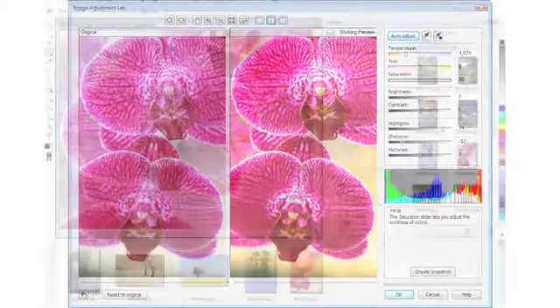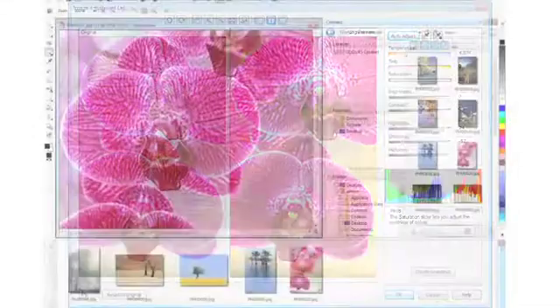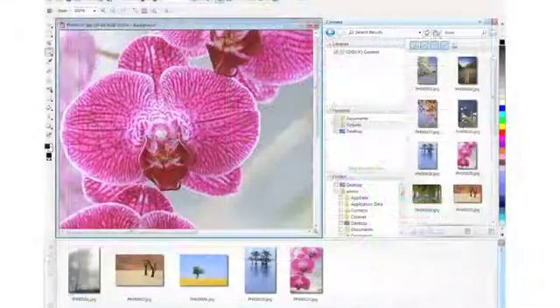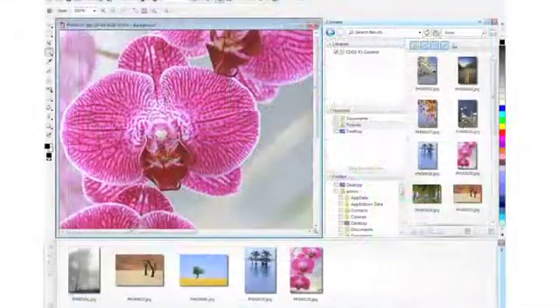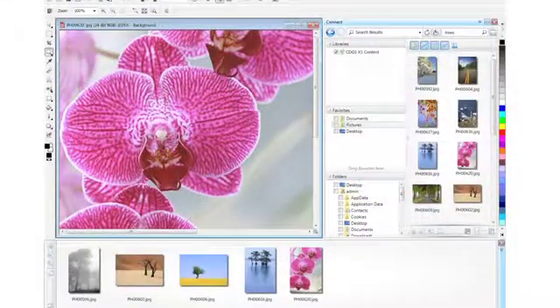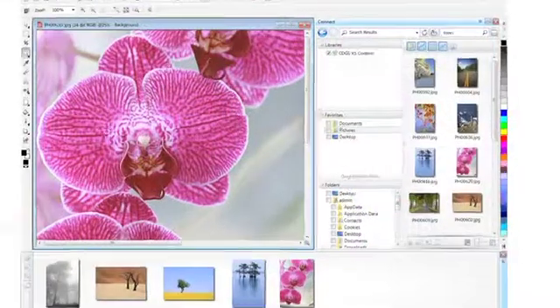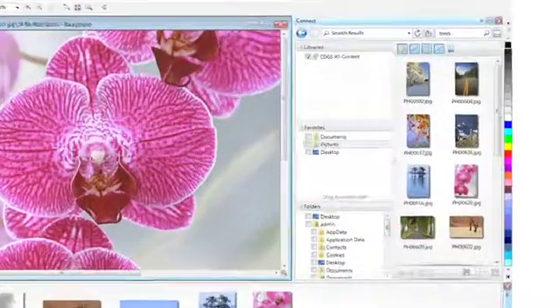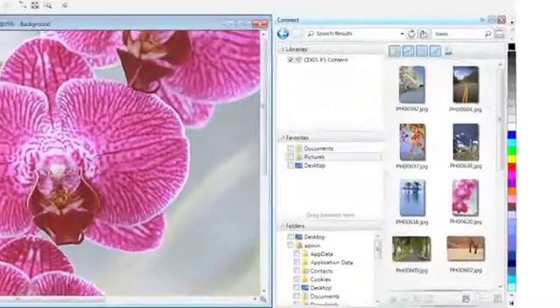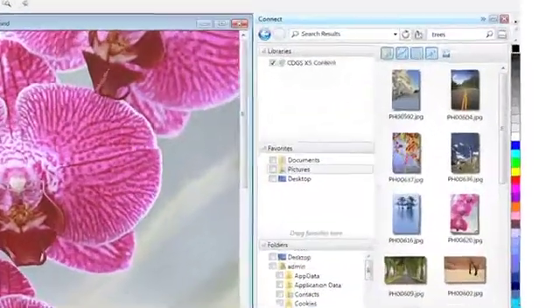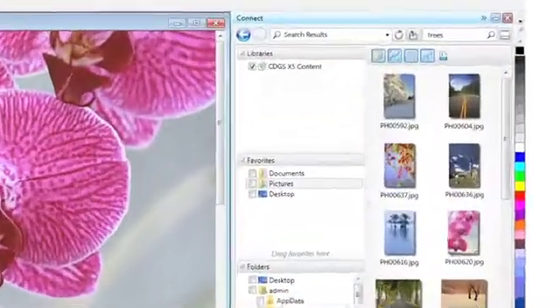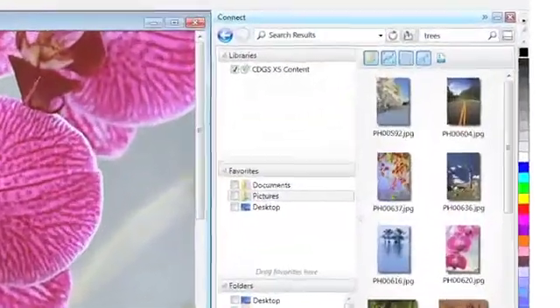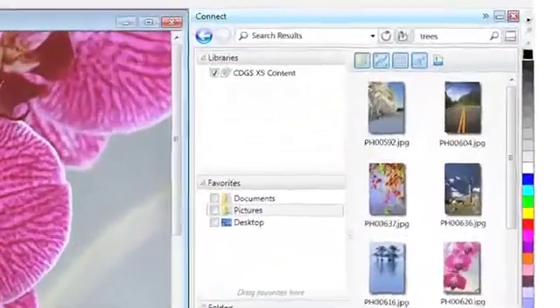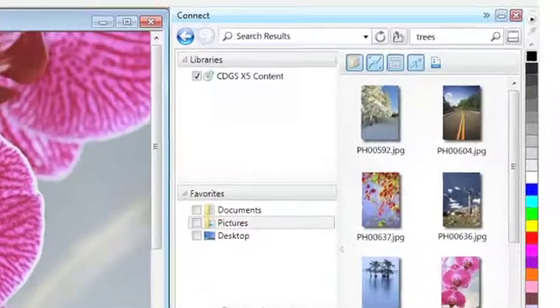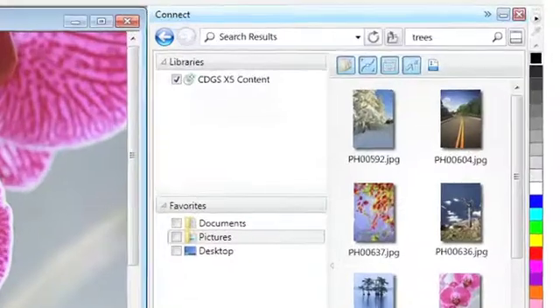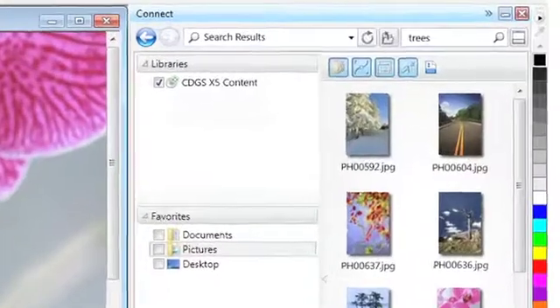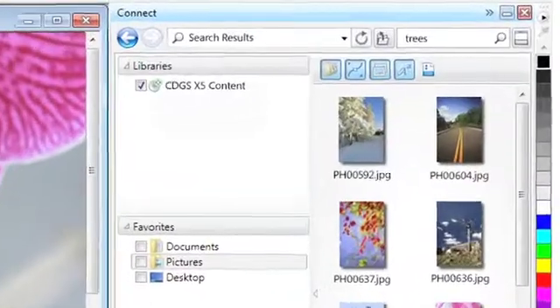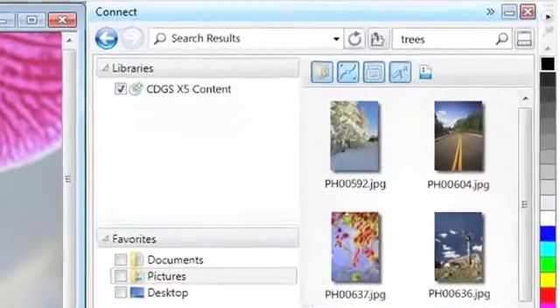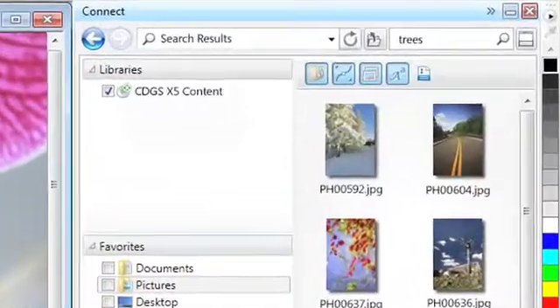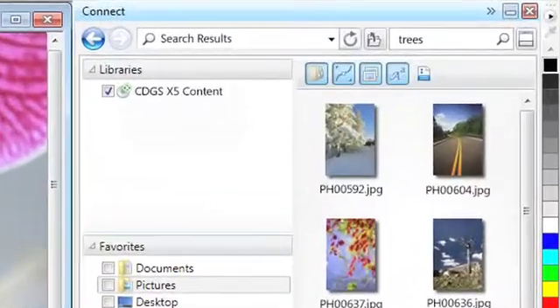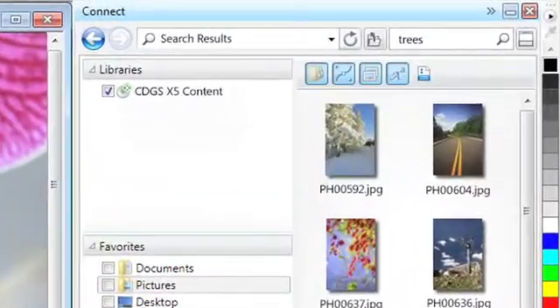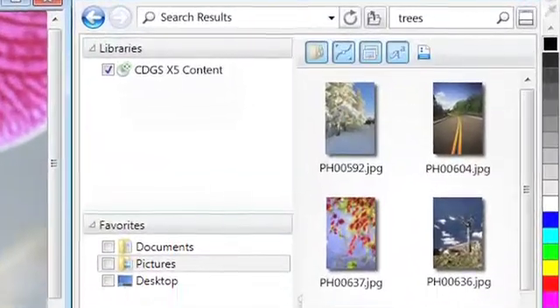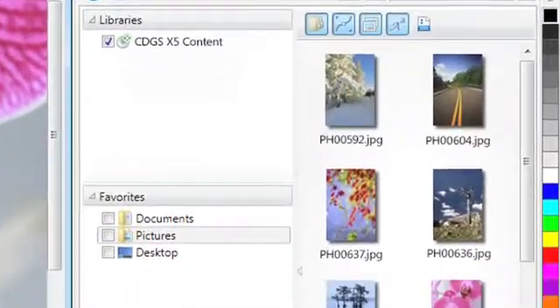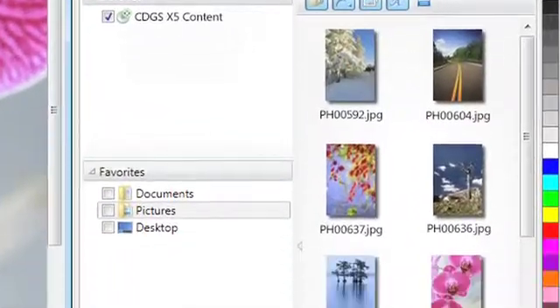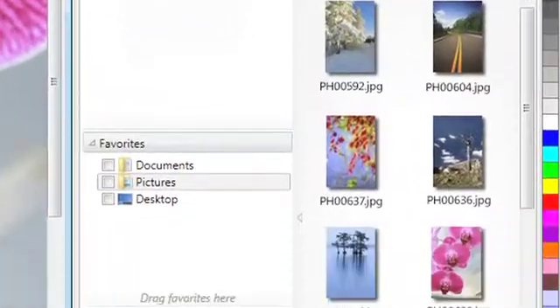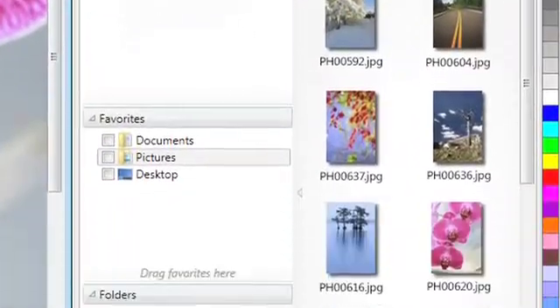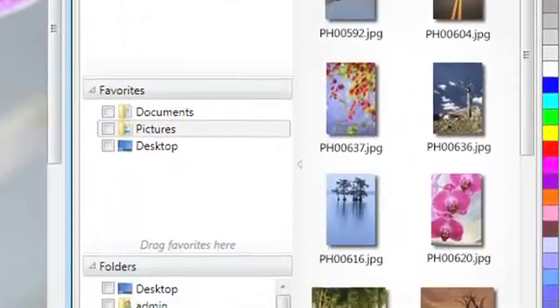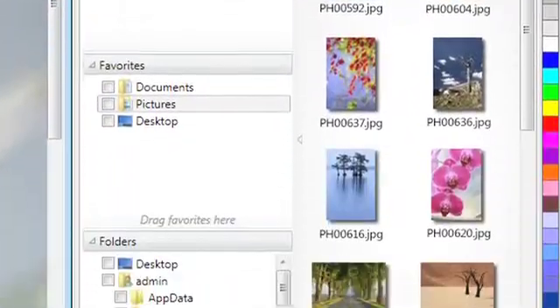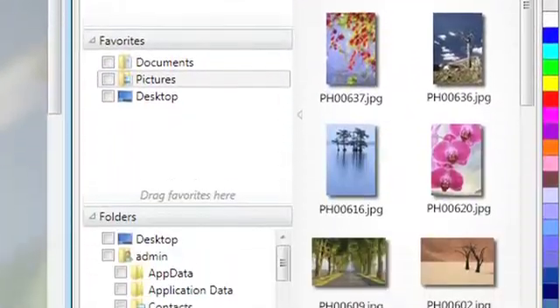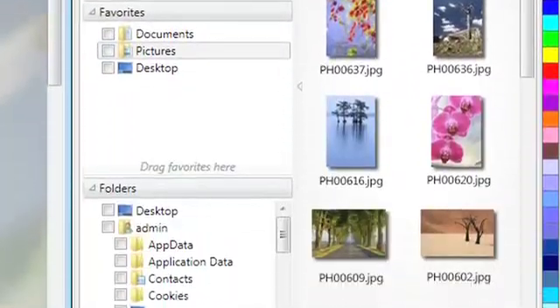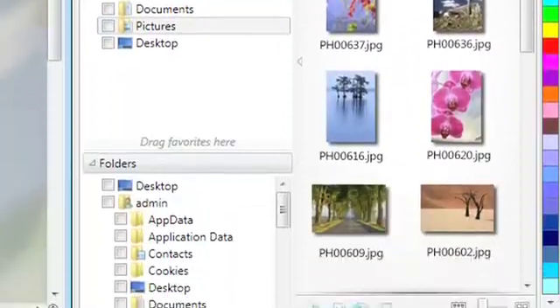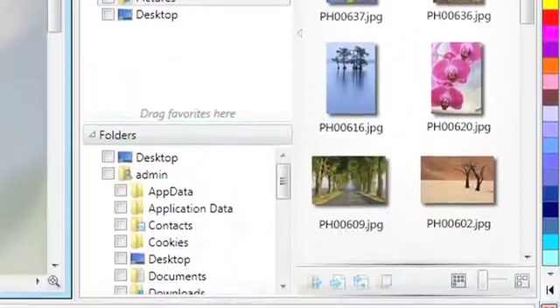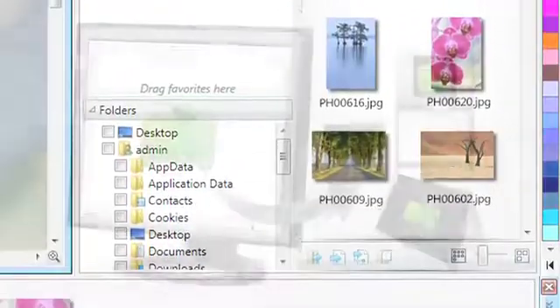Speed up your workflow with Corel Connect, a new built-in content organizer that helps you find graphics, templates, fonts, and images quickly on your computer.